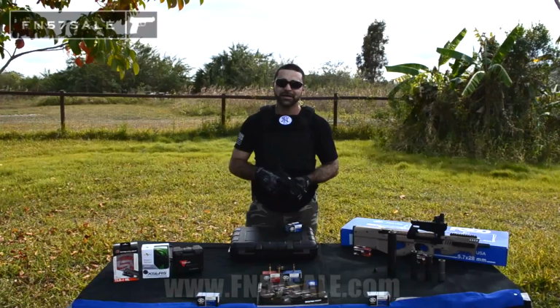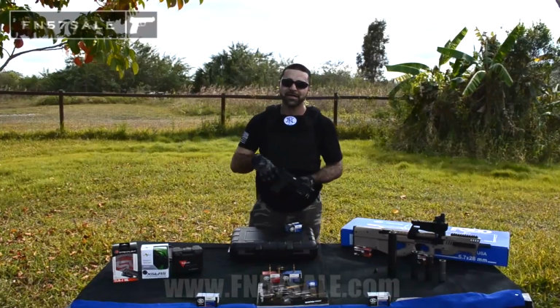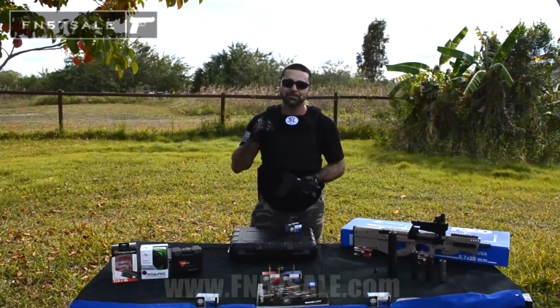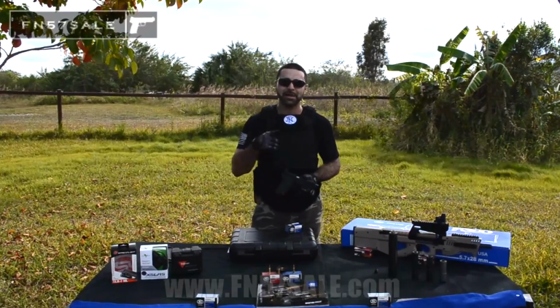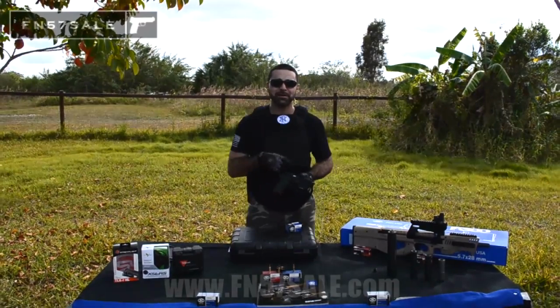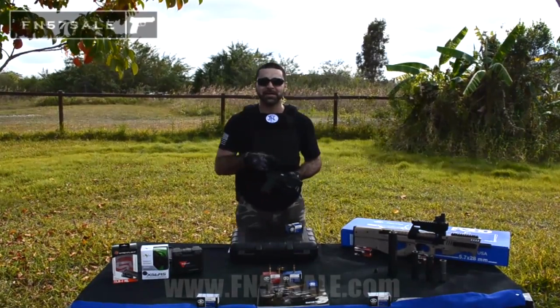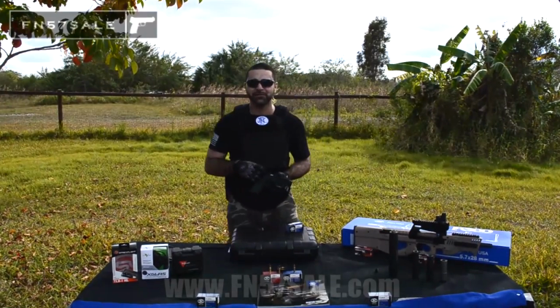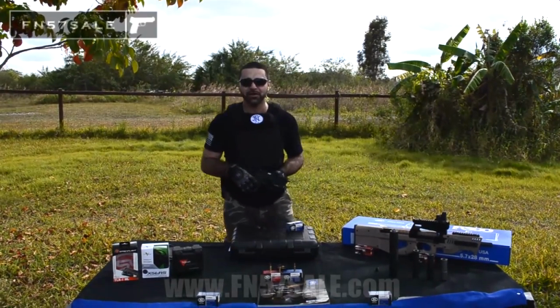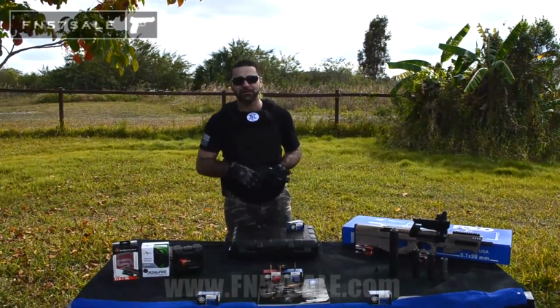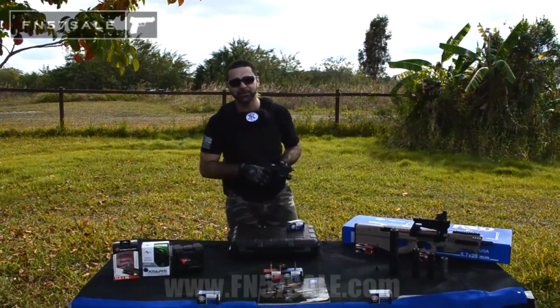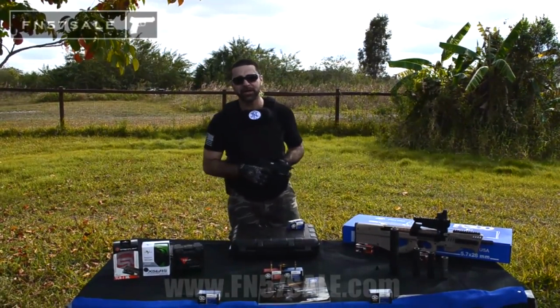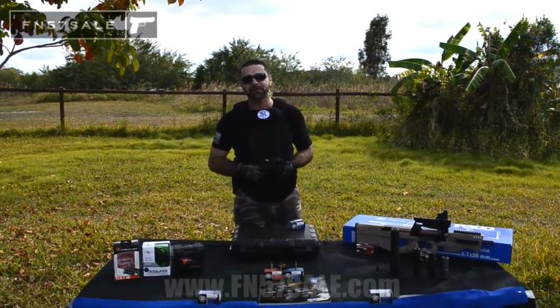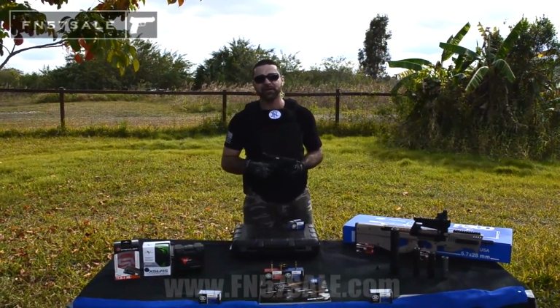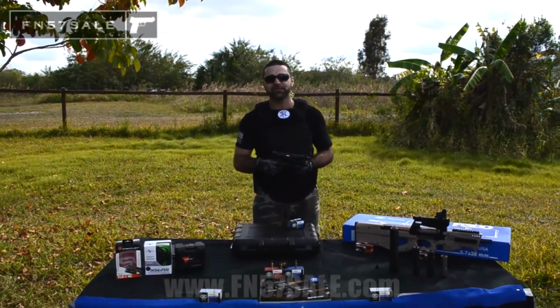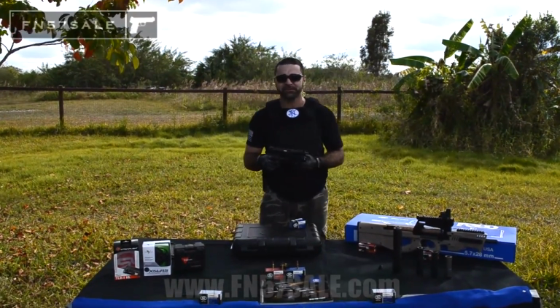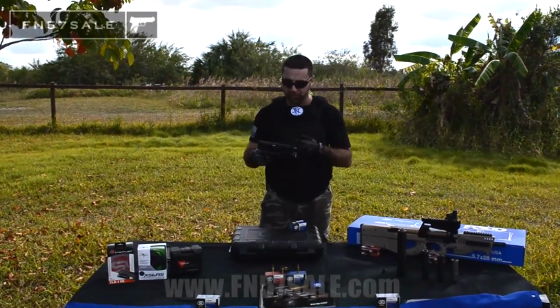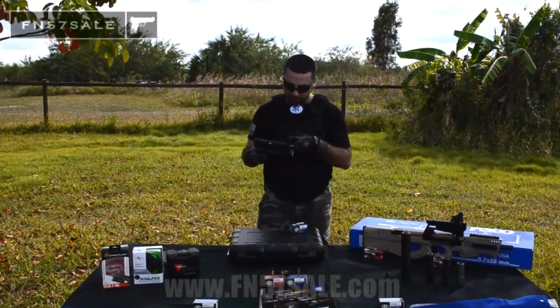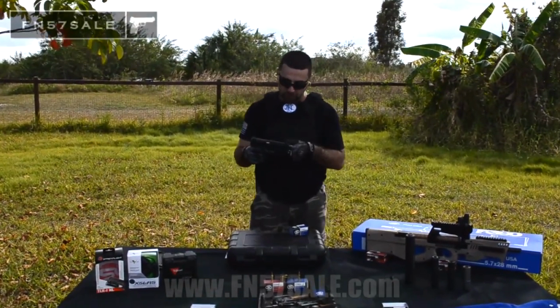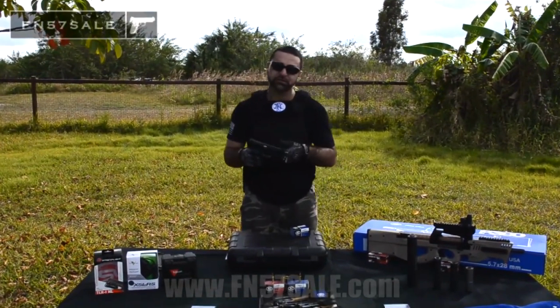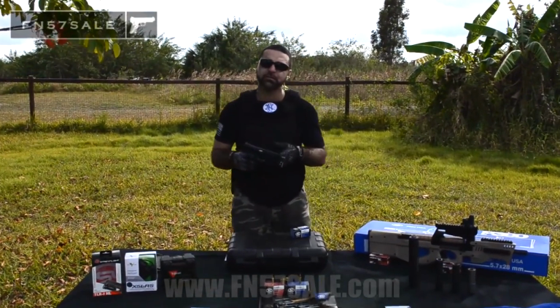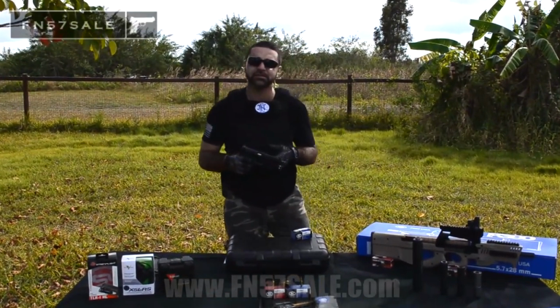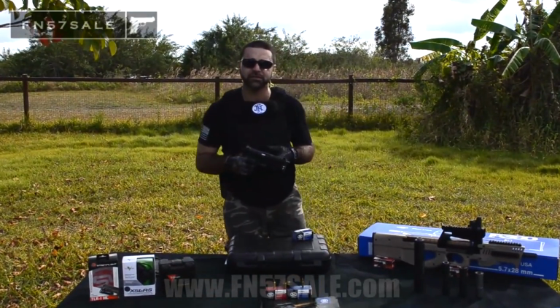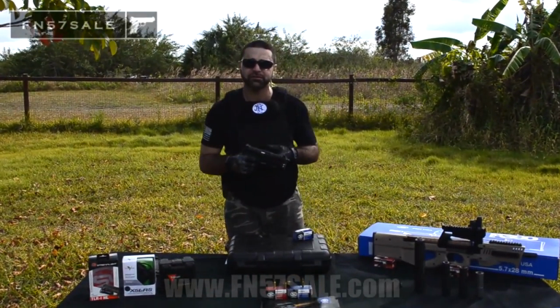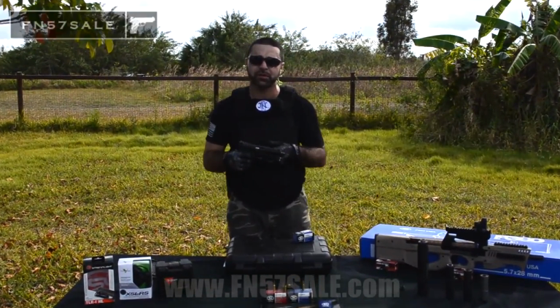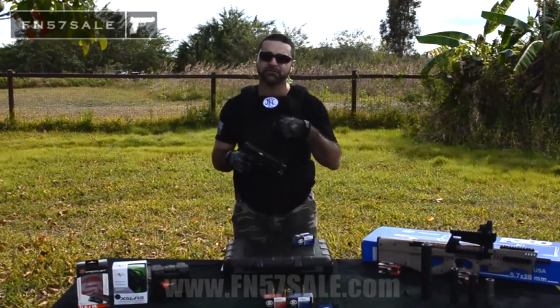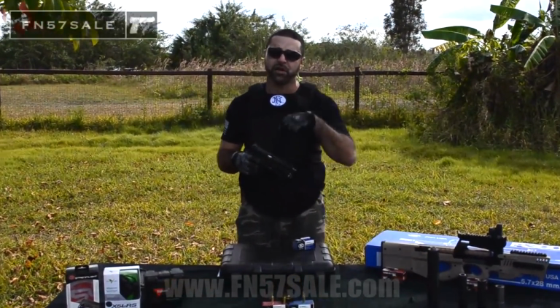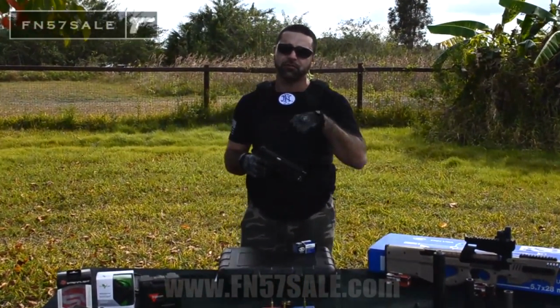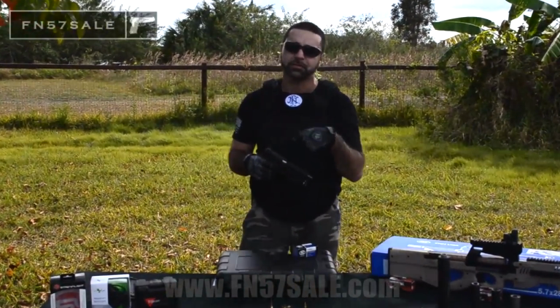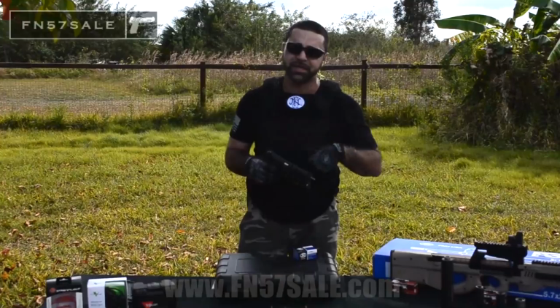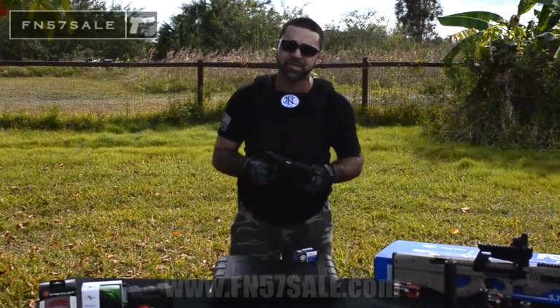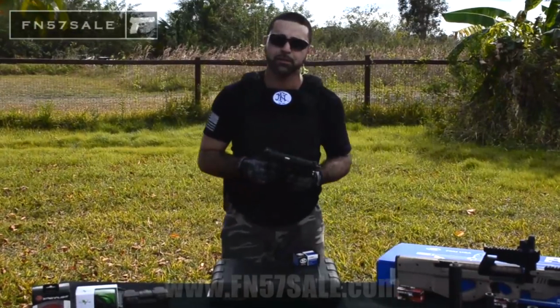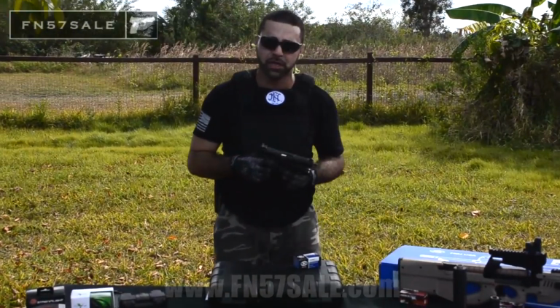Matt back from FN 5.7 Sale. We're going to go over some of the accessories that we have to offer on the page down below.